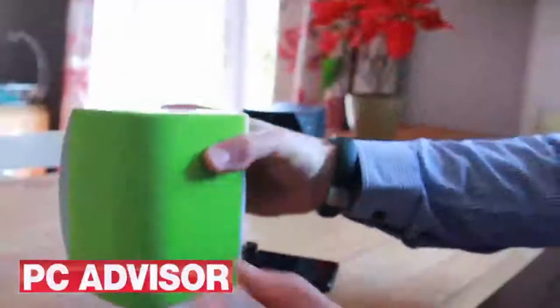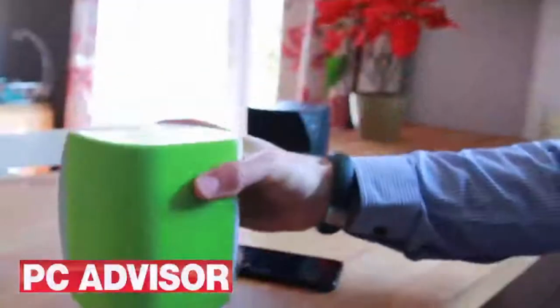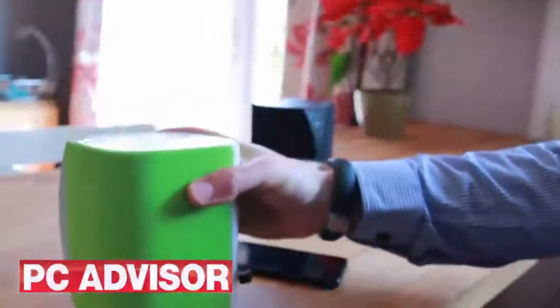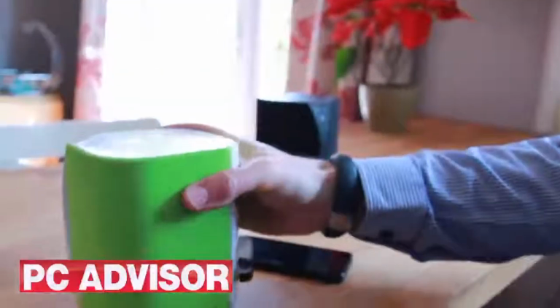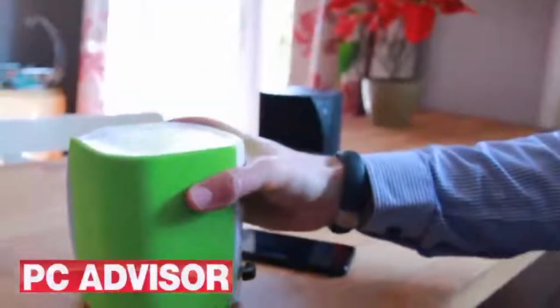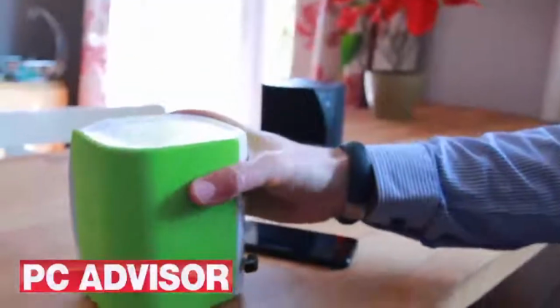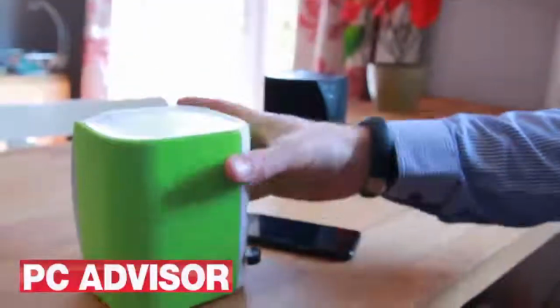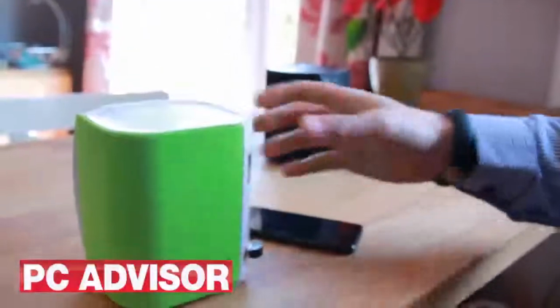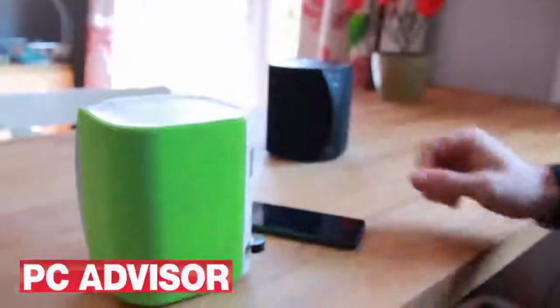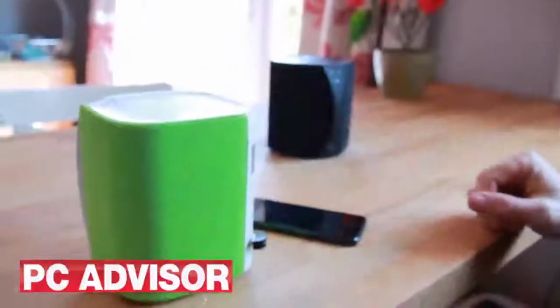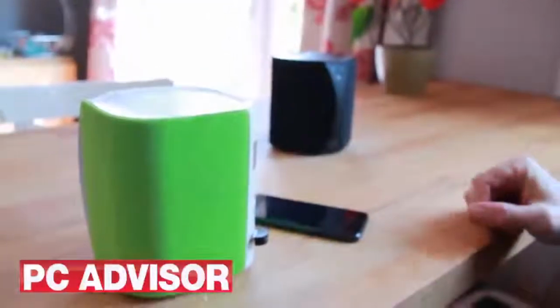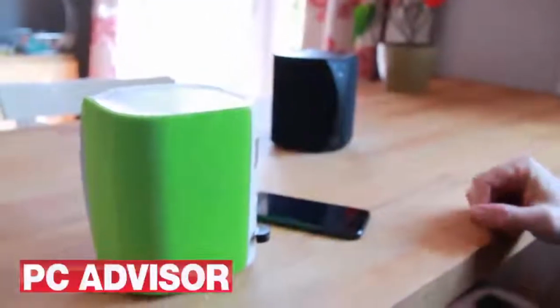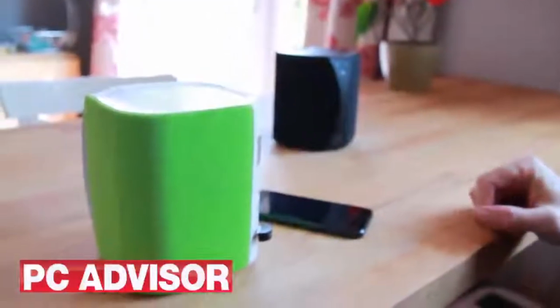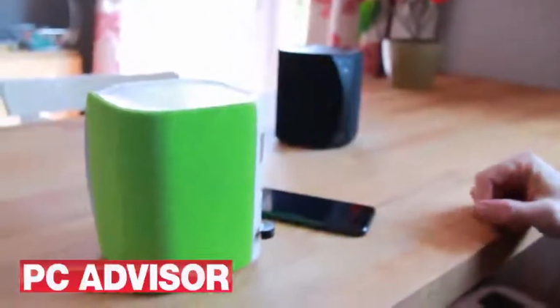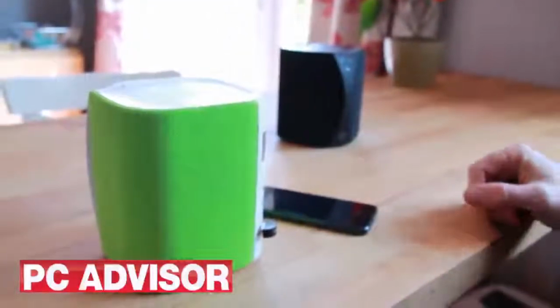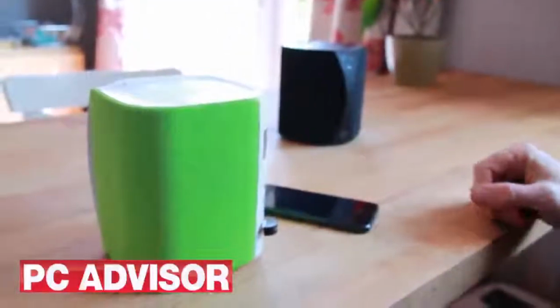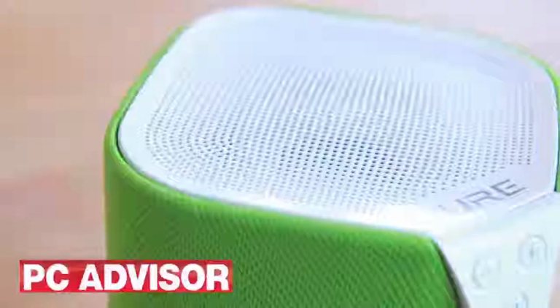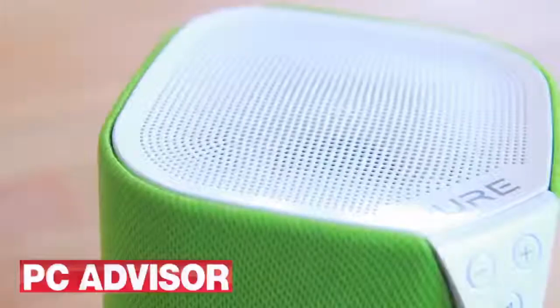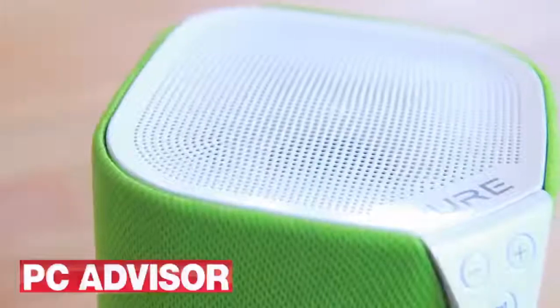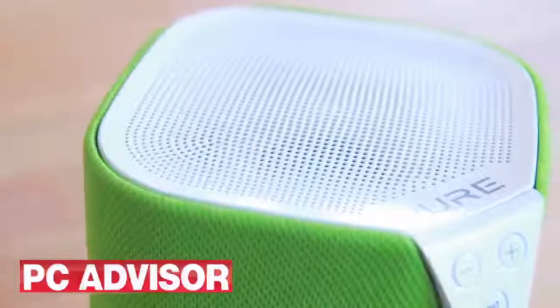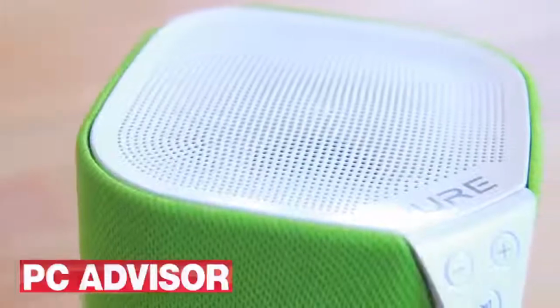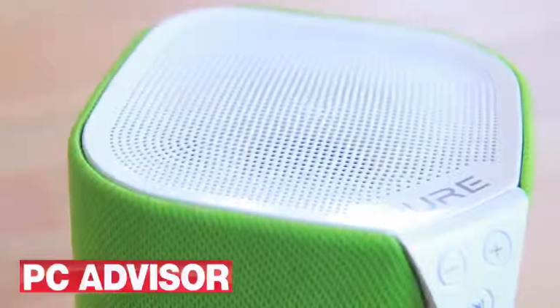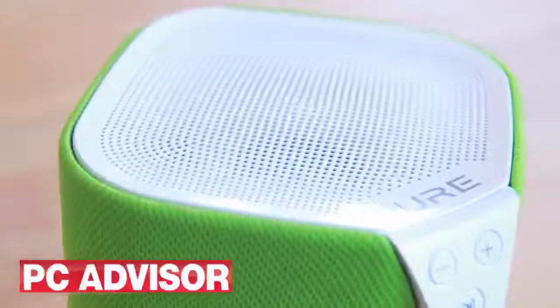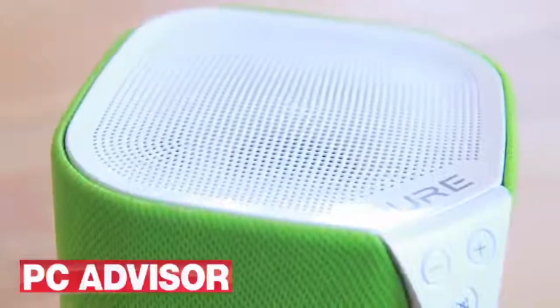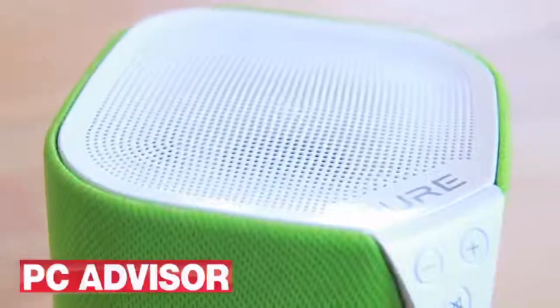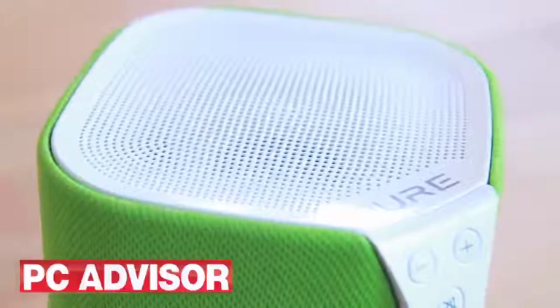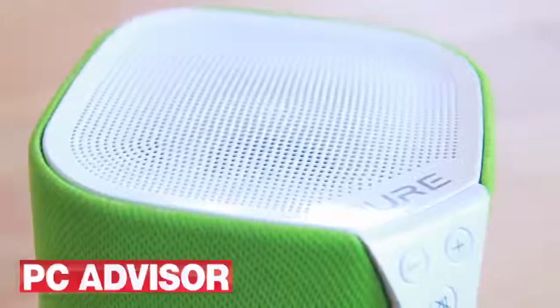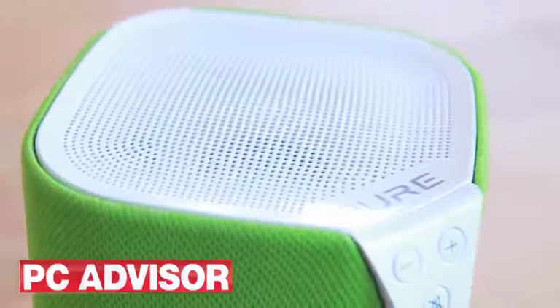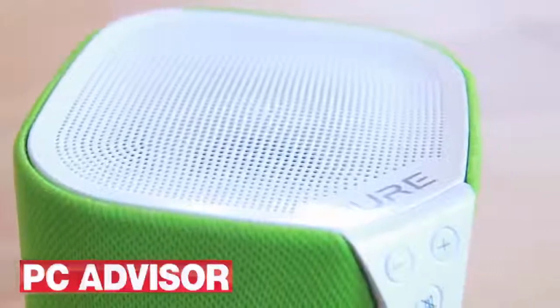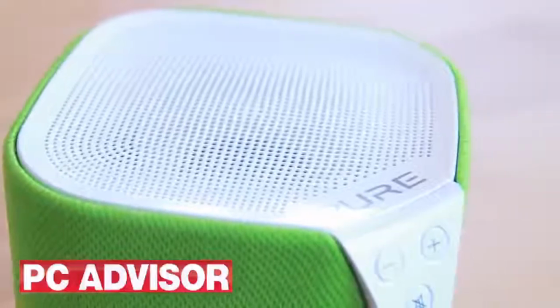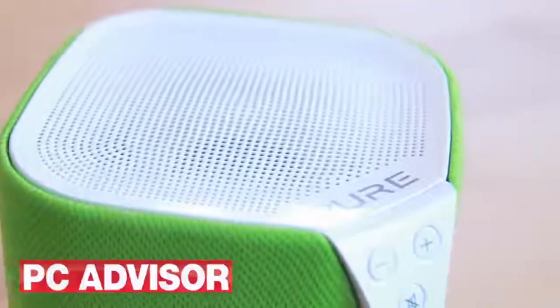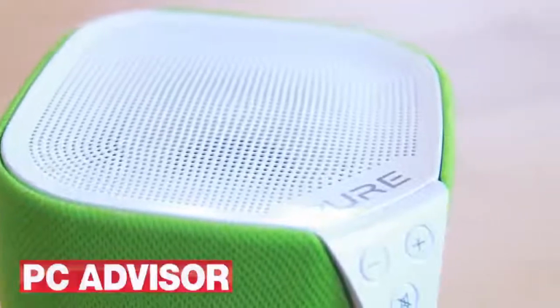The sound is actually surprisingly good from this little unit, though bass is not amazing.